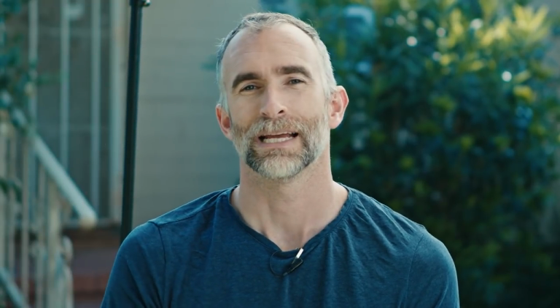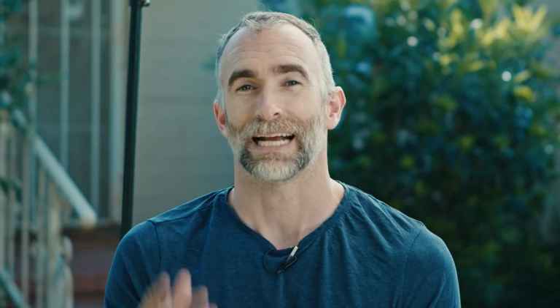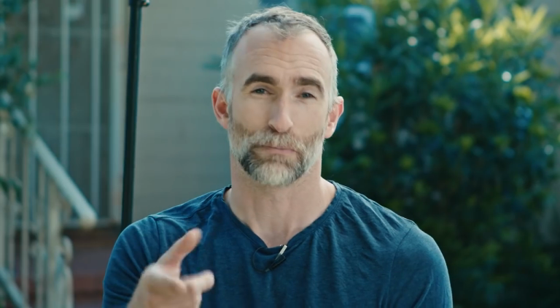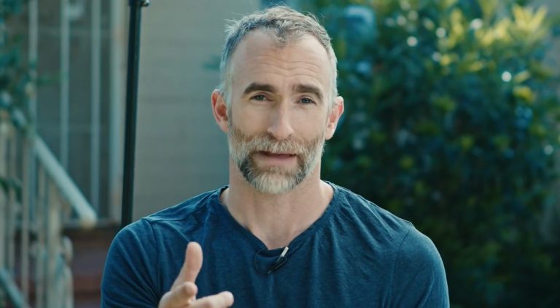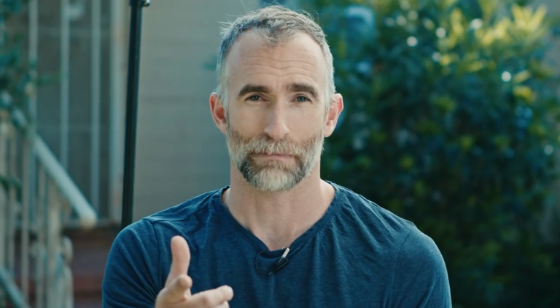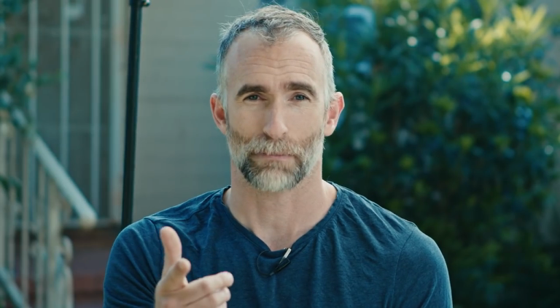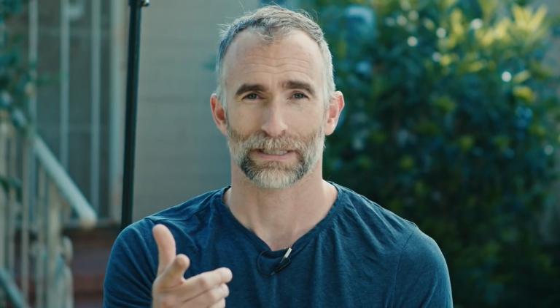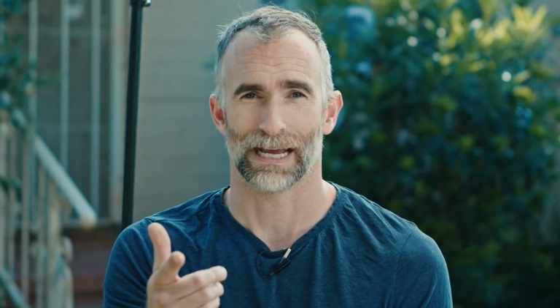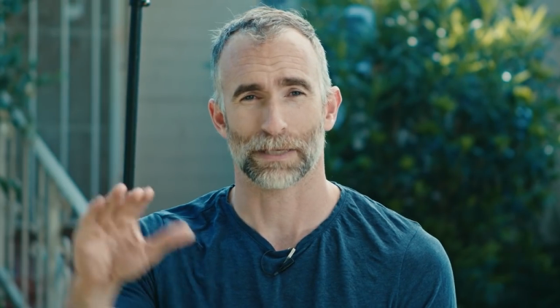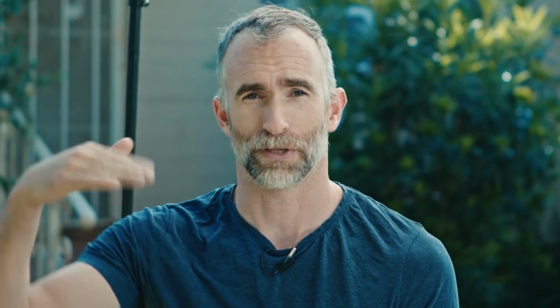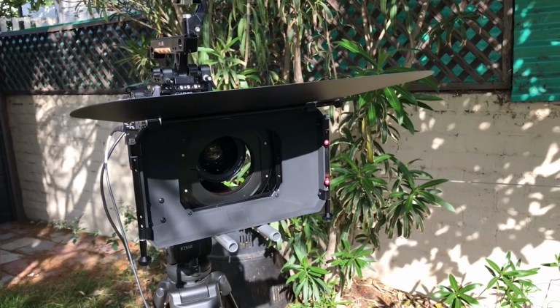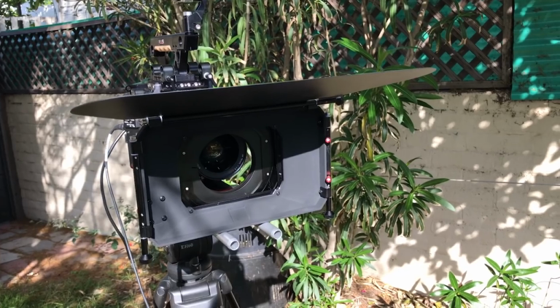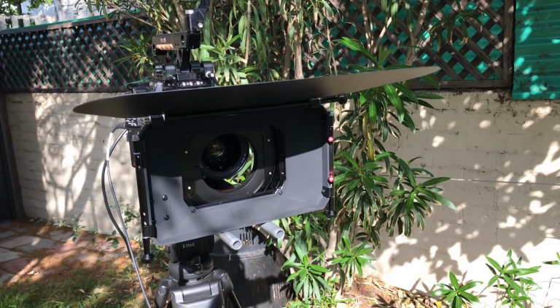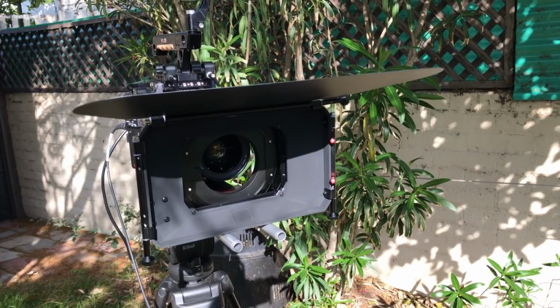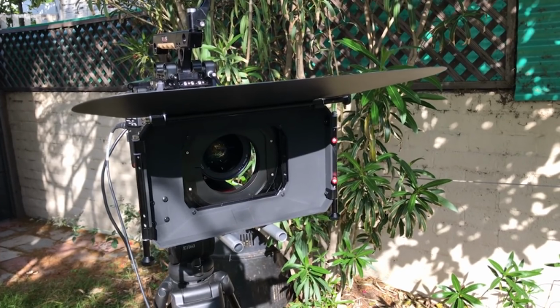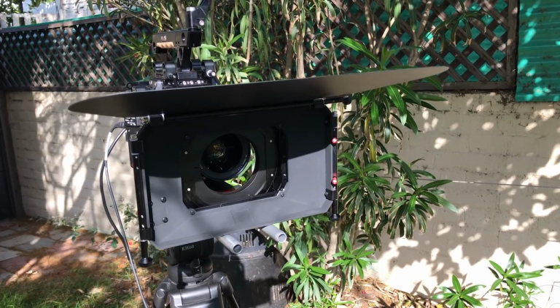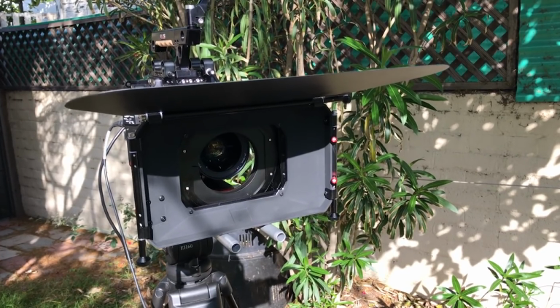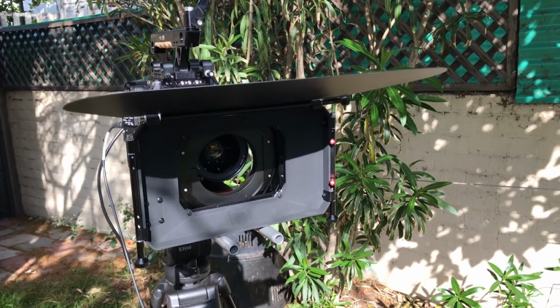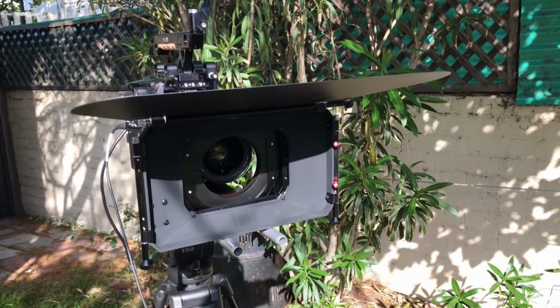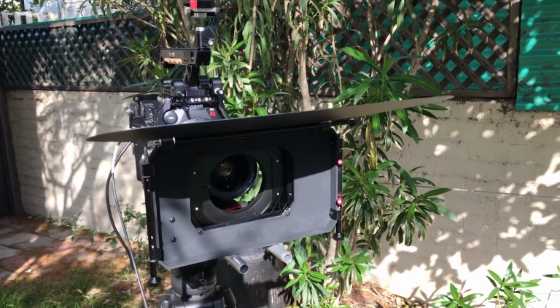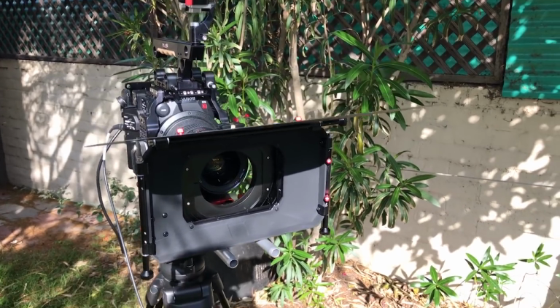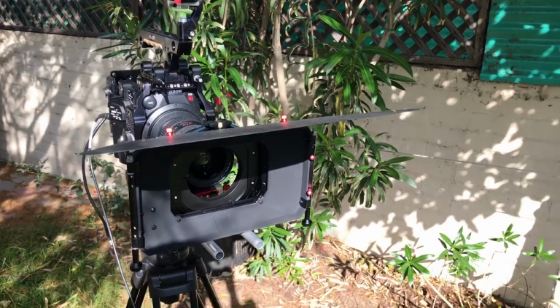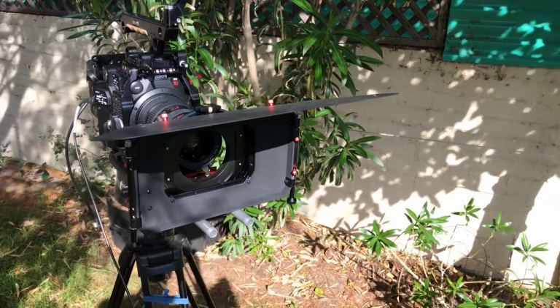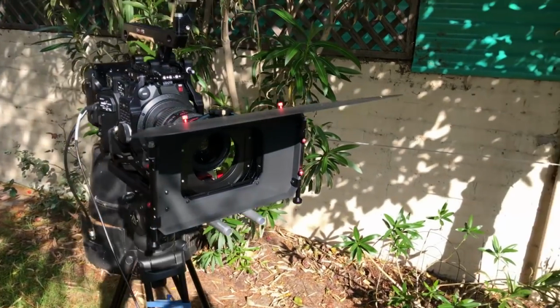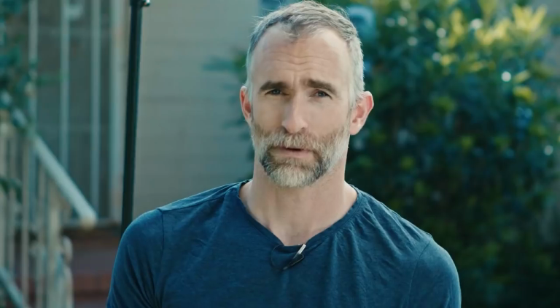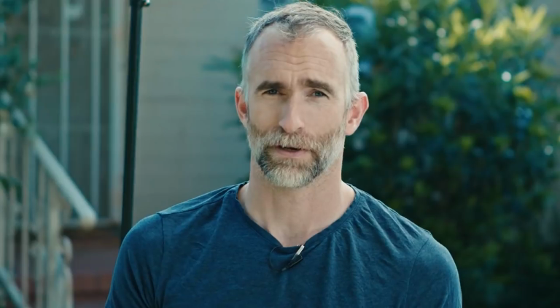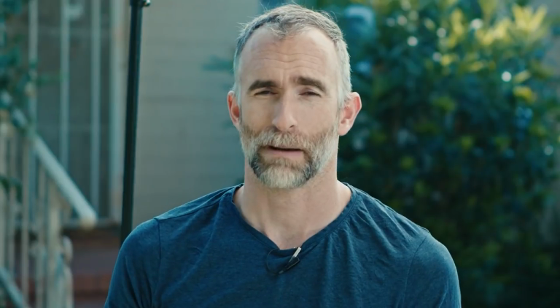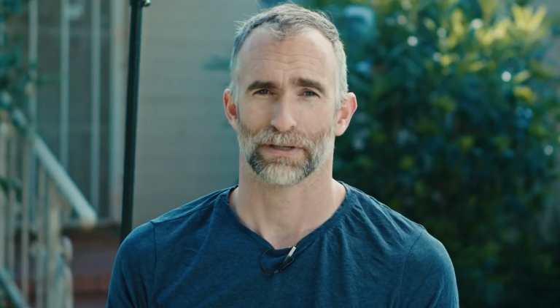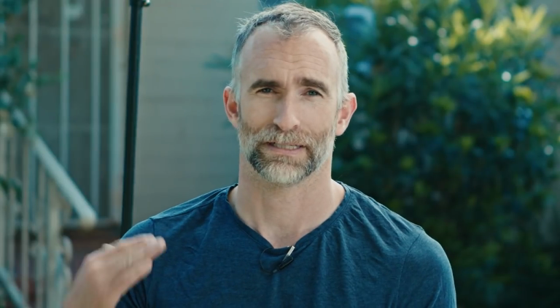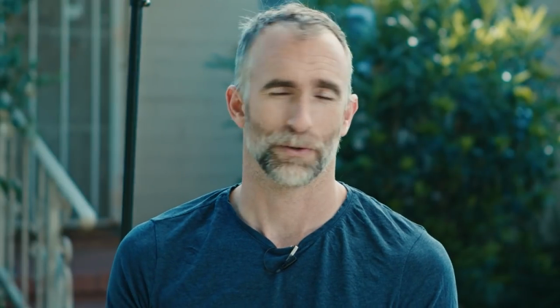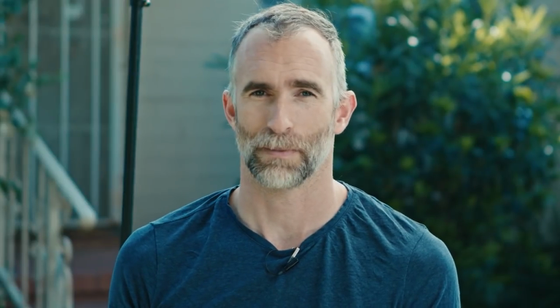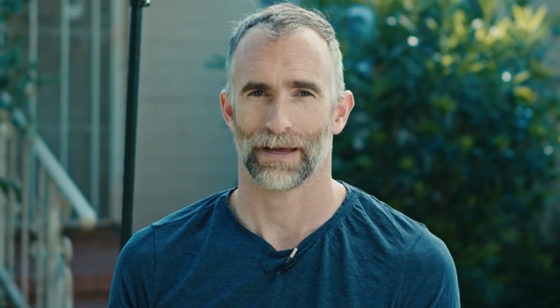I did bring out the matte box and had to put the eyebrow on to keep the sun out of the camera lens. If you've watched my video on matte boxes, you'll know all about that.